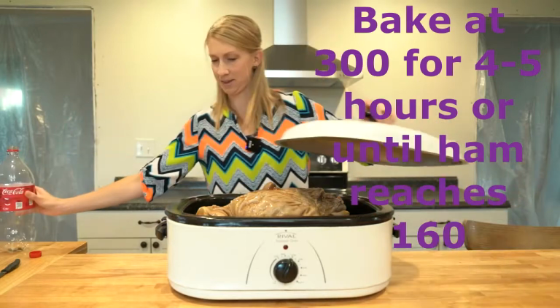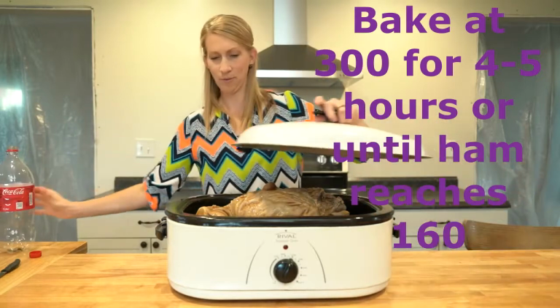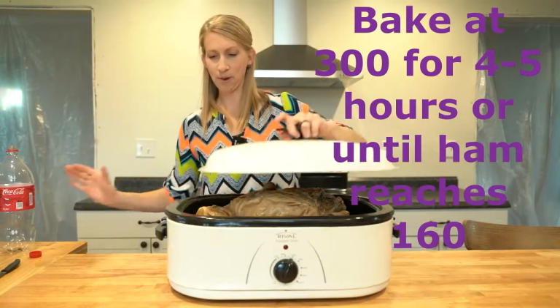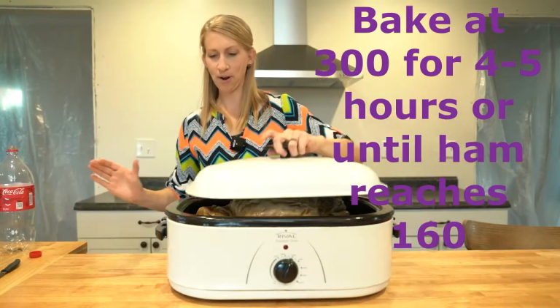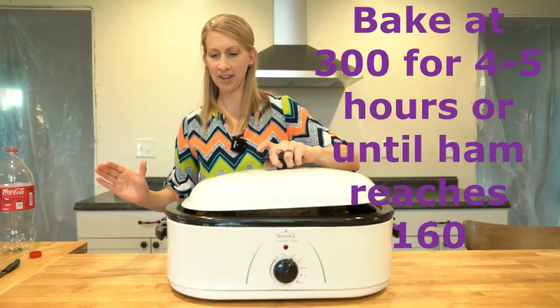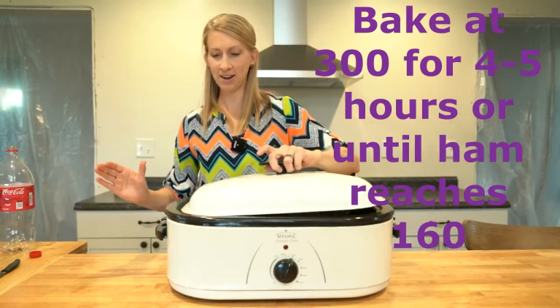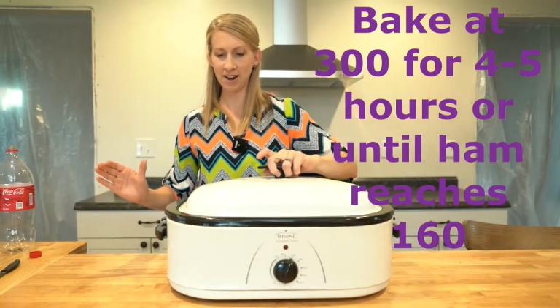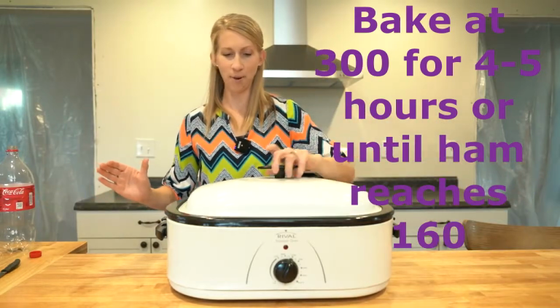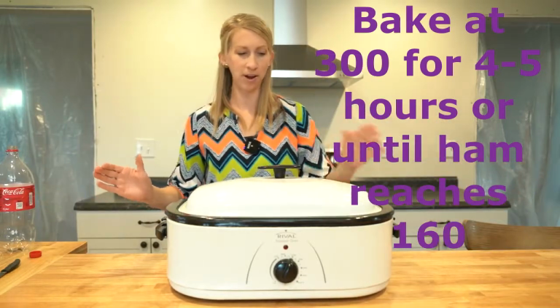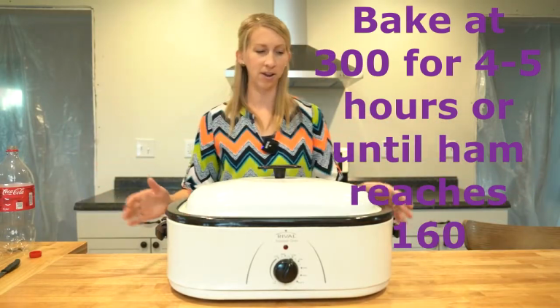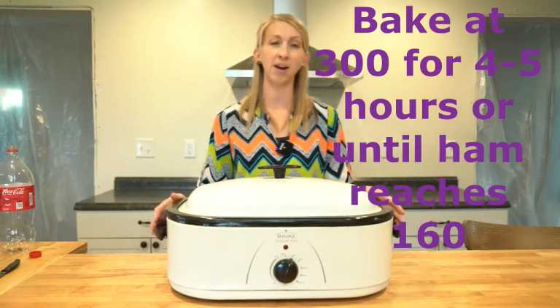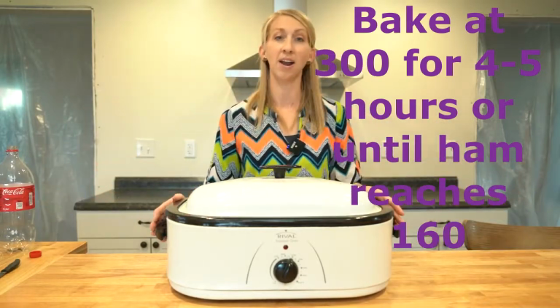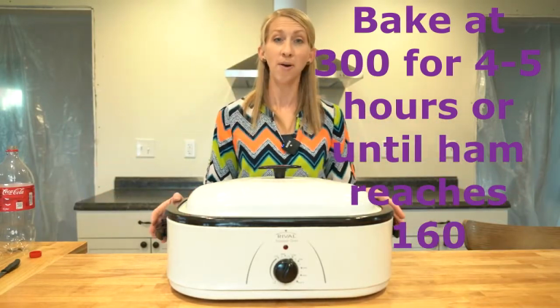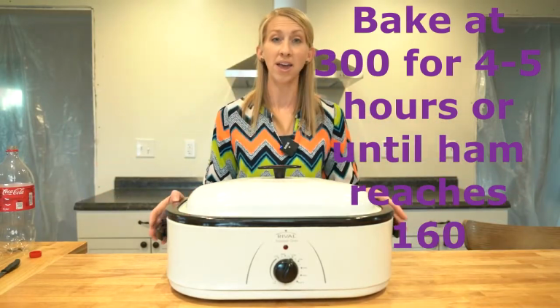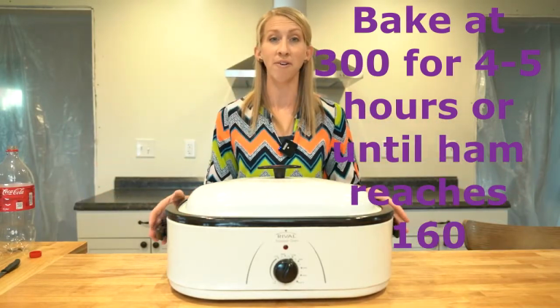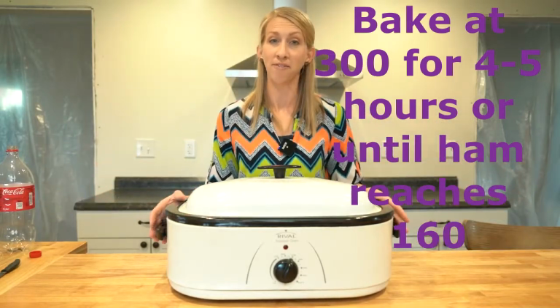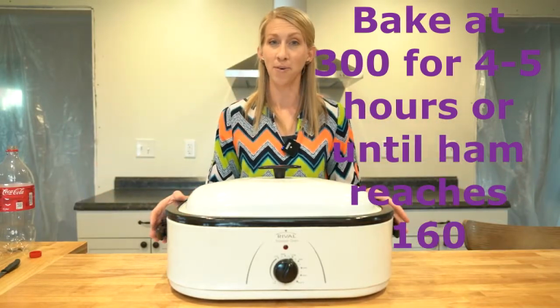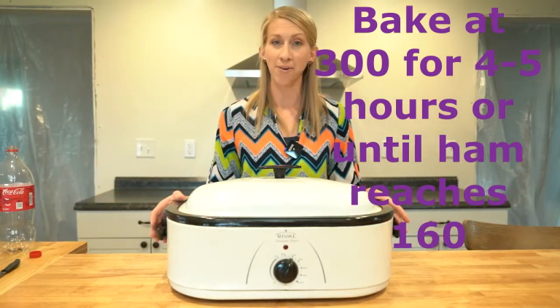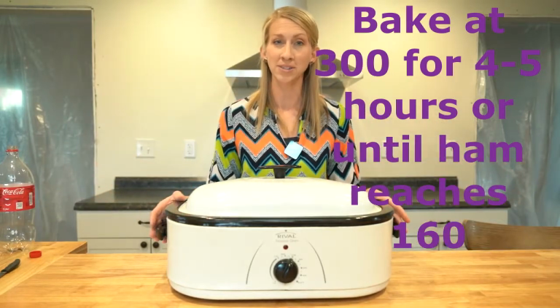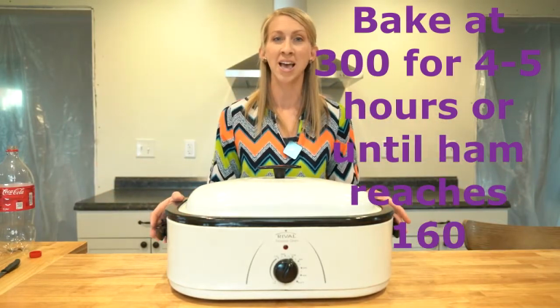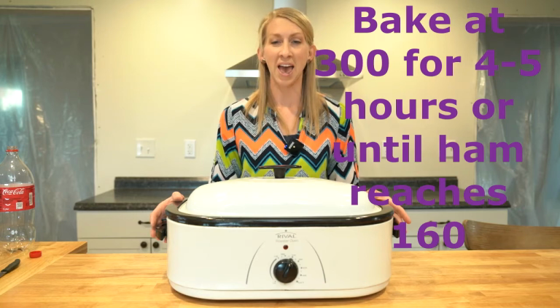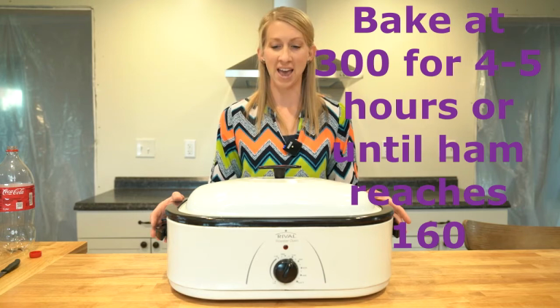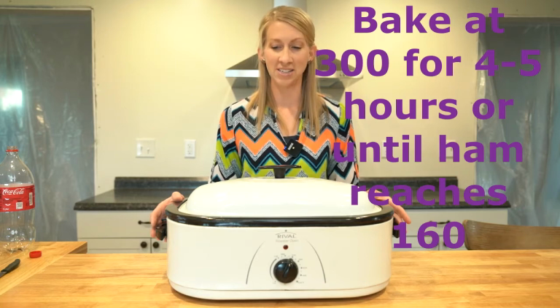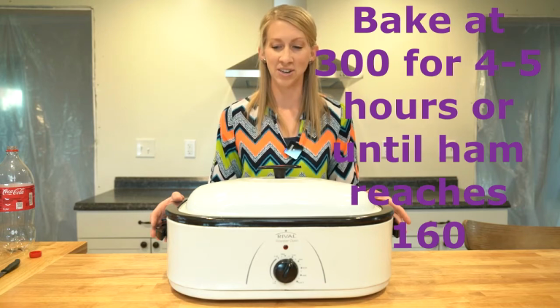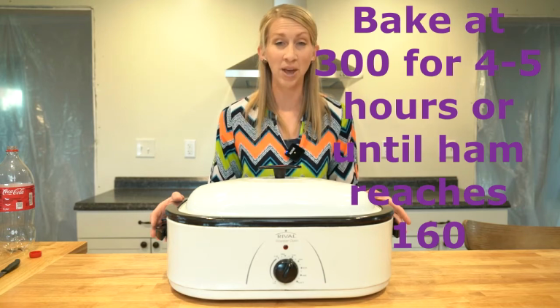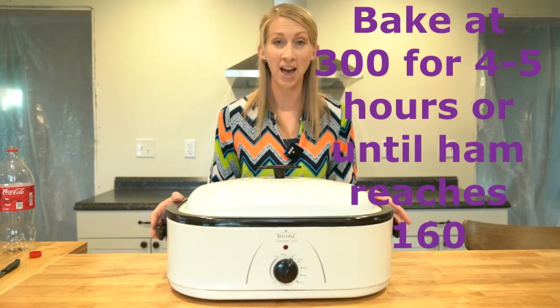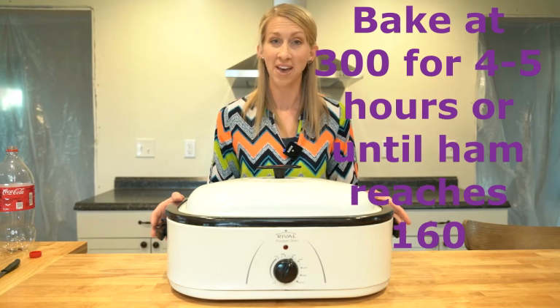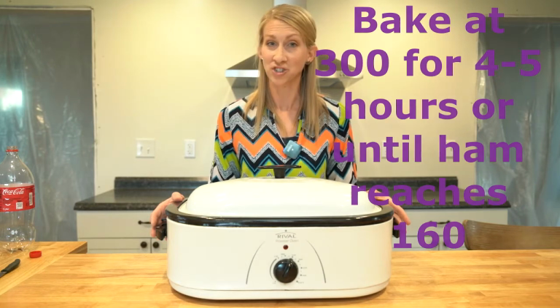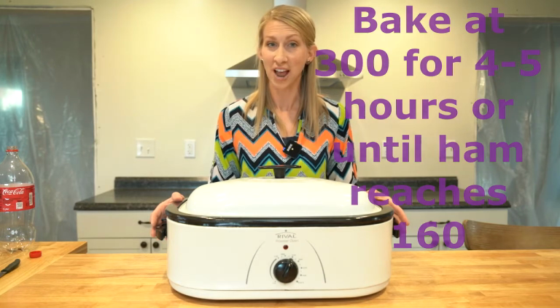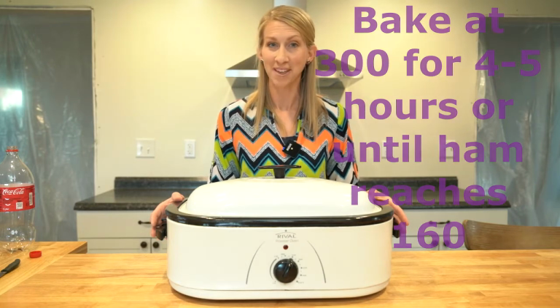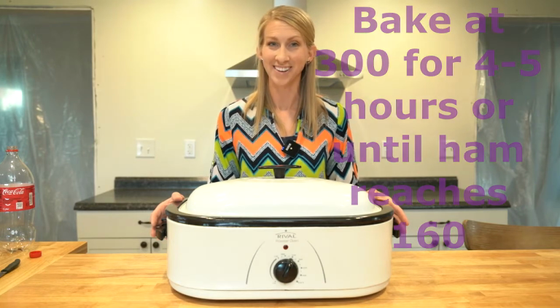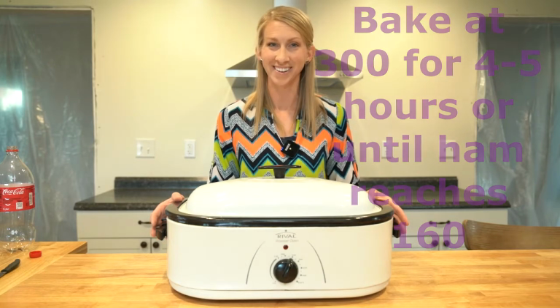We put our lid on and we're going to cook on low heat for a few hours until we have a country ham that's cooked.